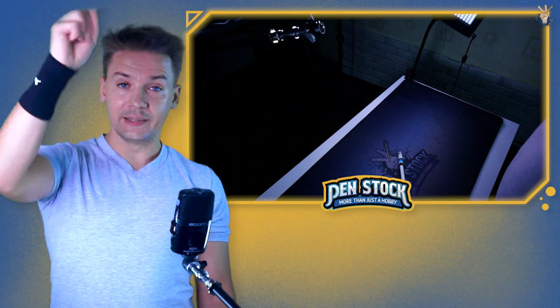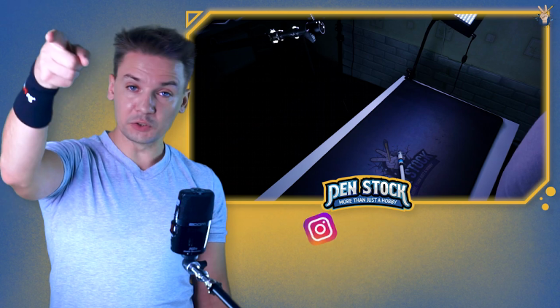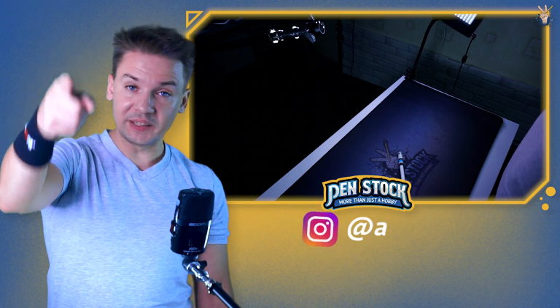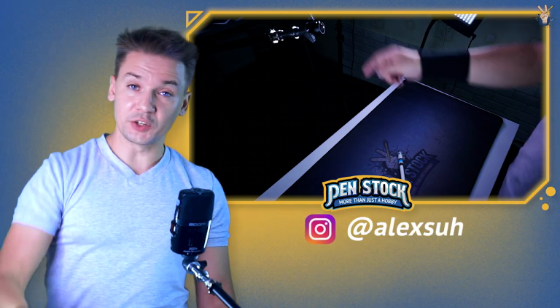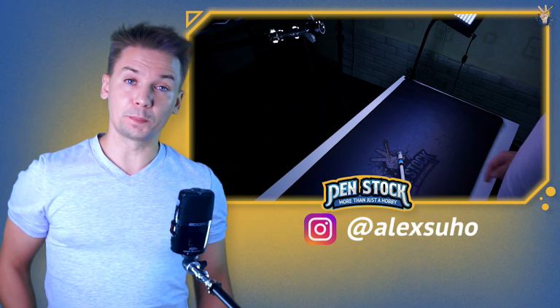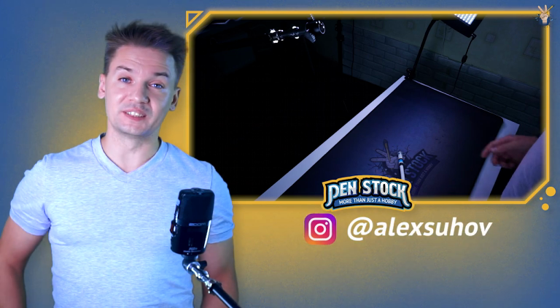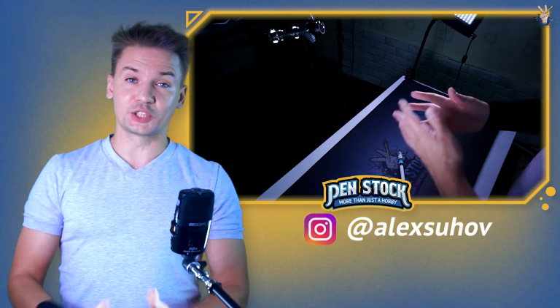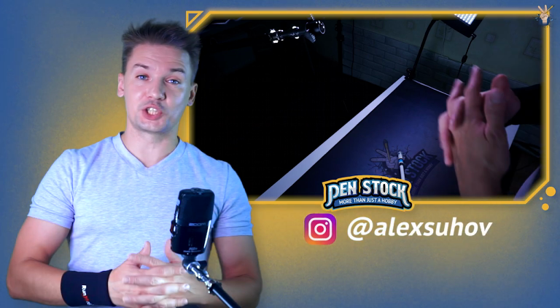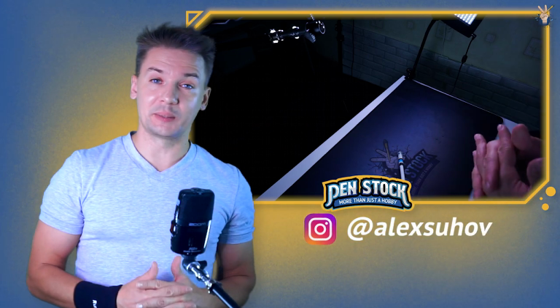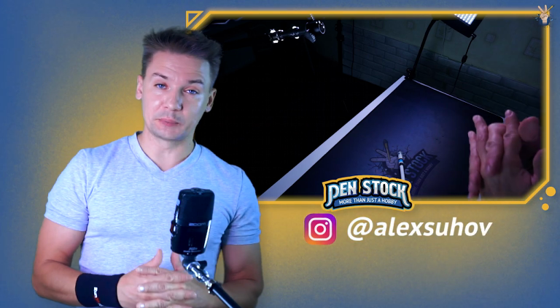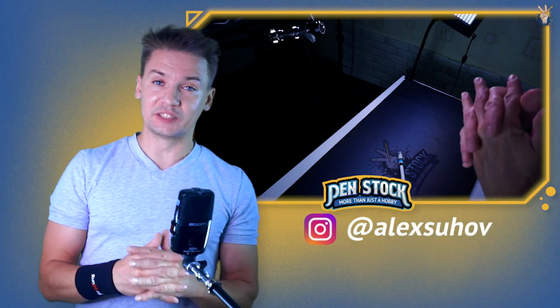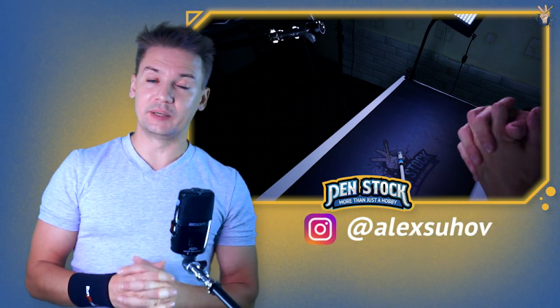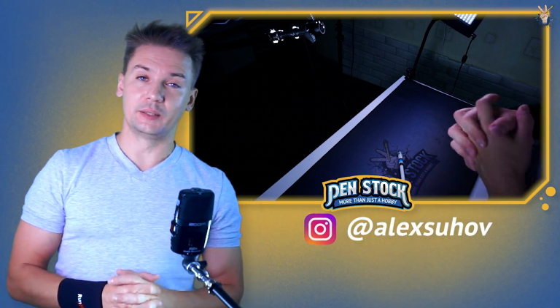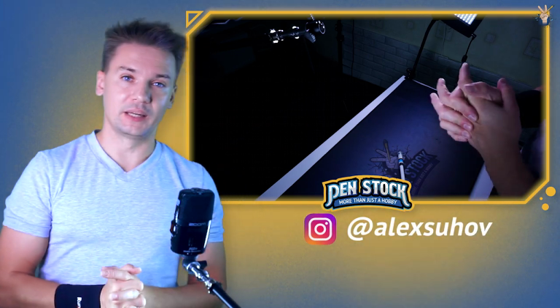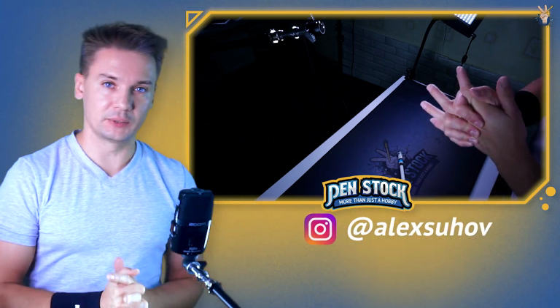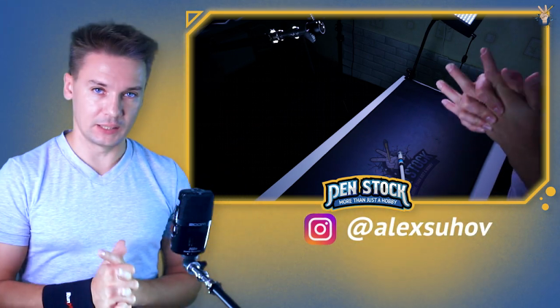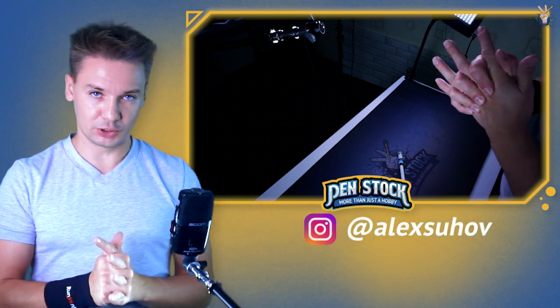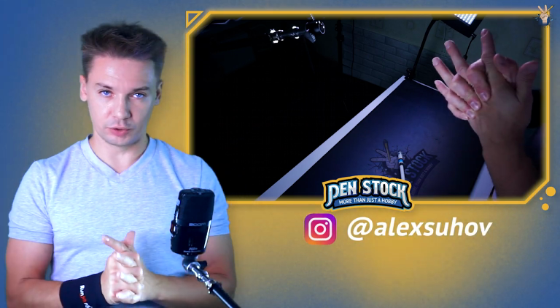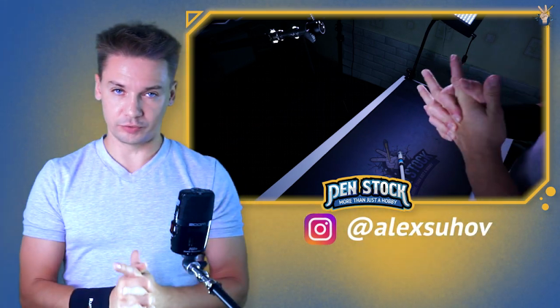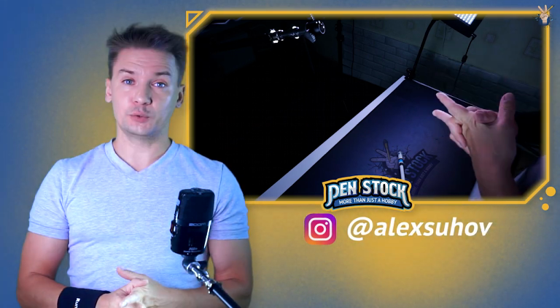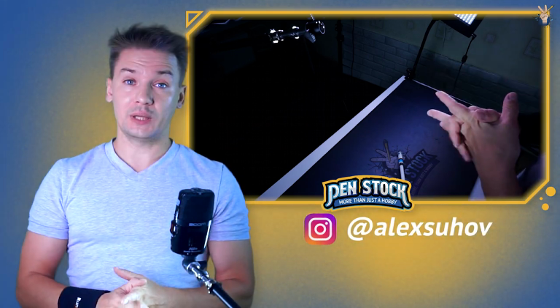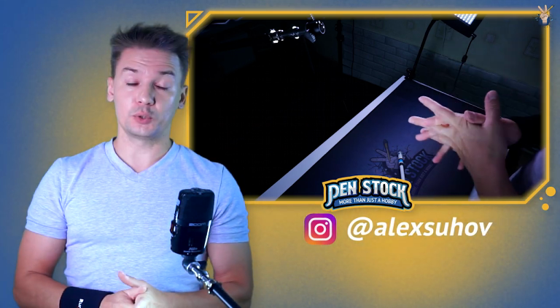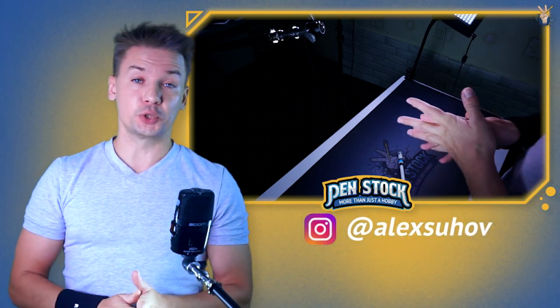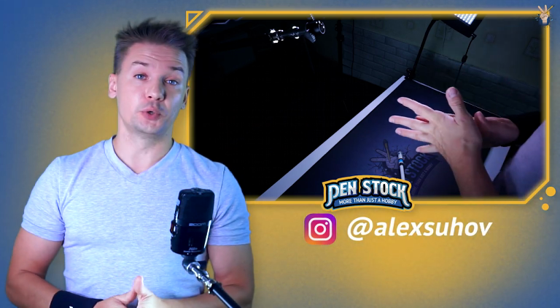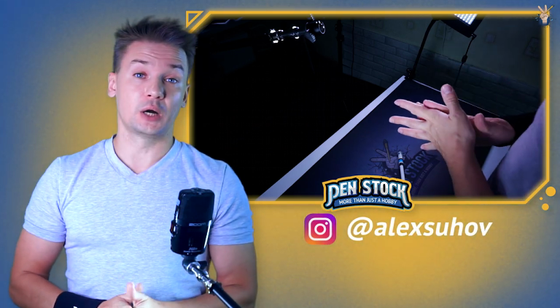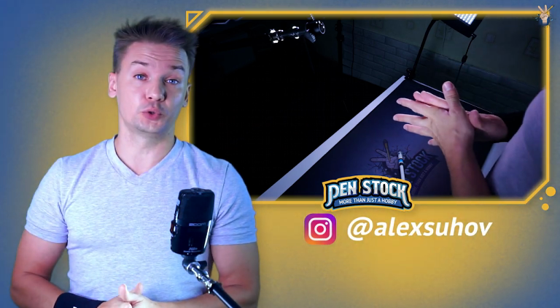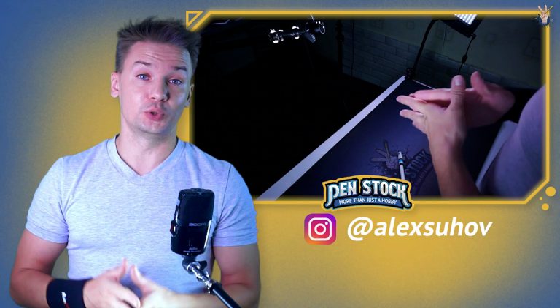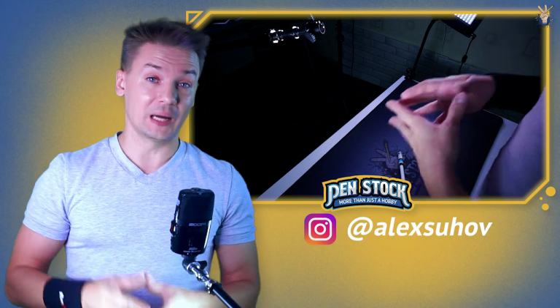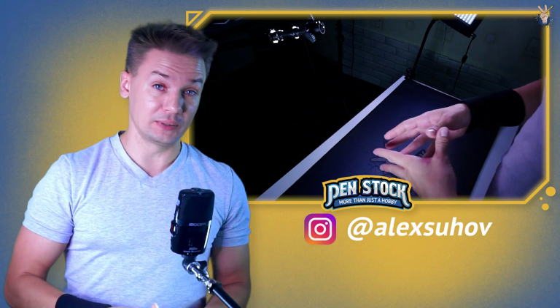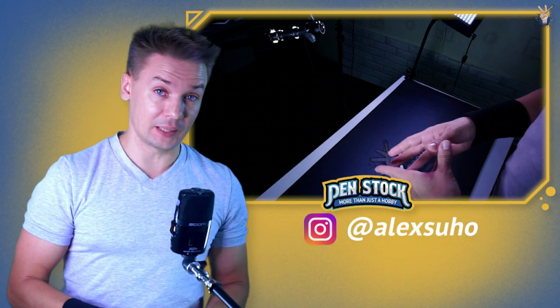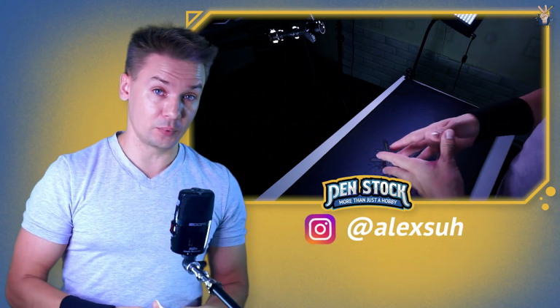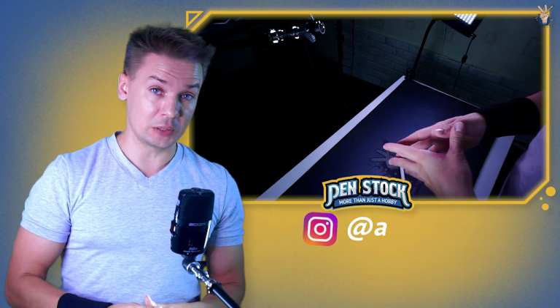Welcome to Penstock channel about pen spinning. My name is Alex Sukhov and today I will show you how to do double thumb around.